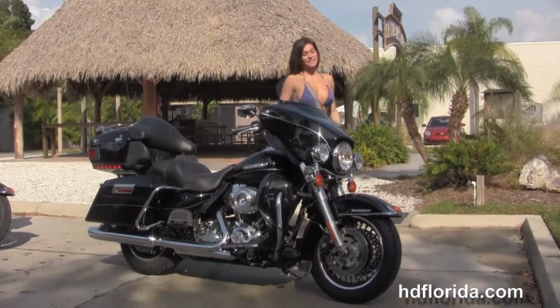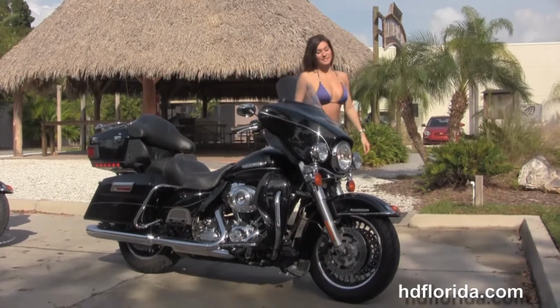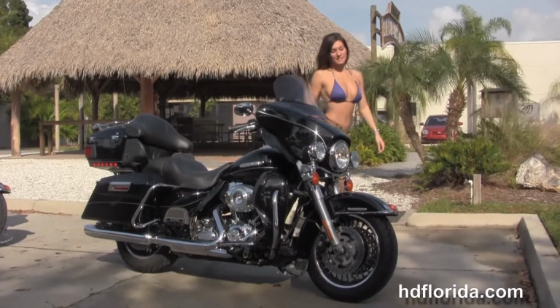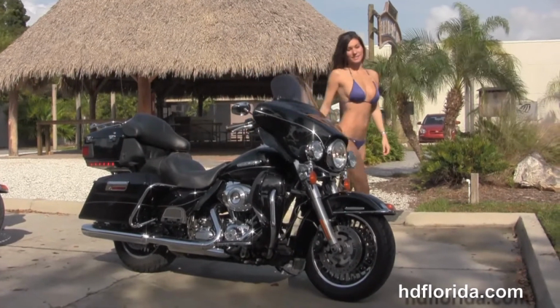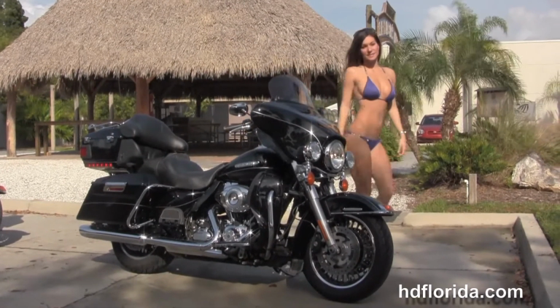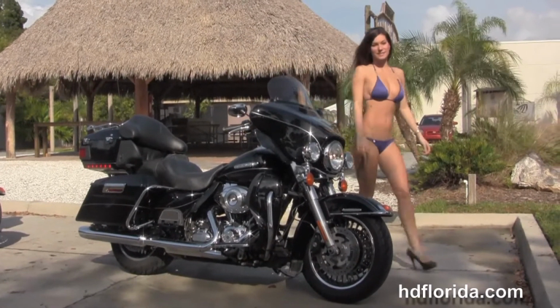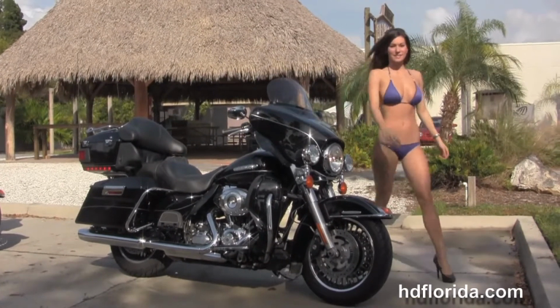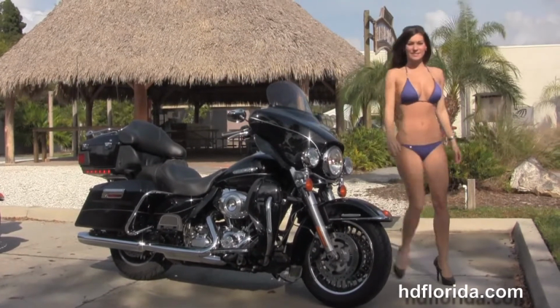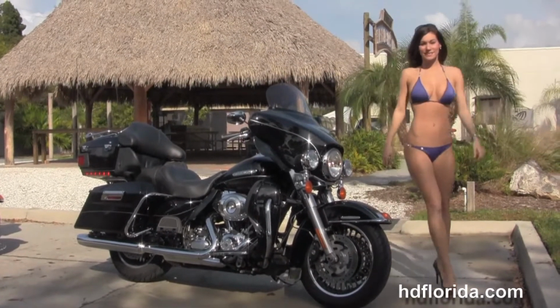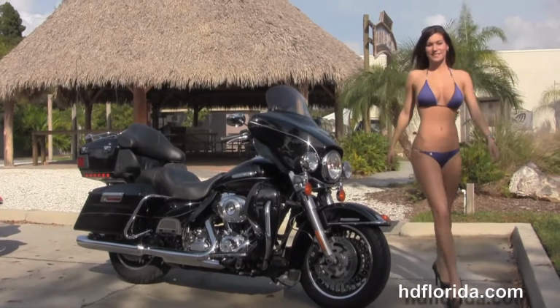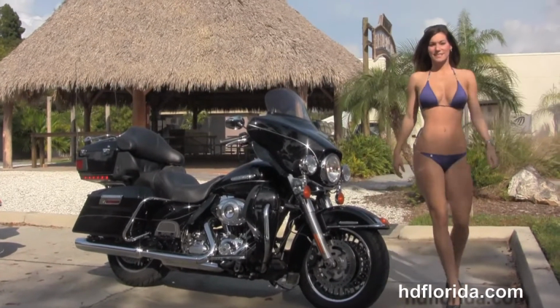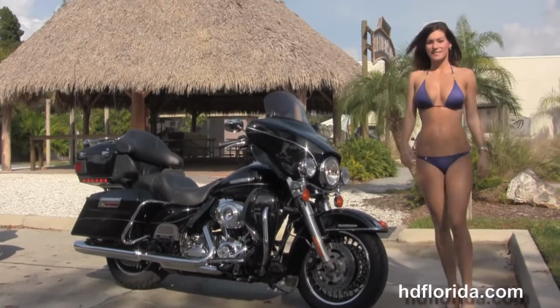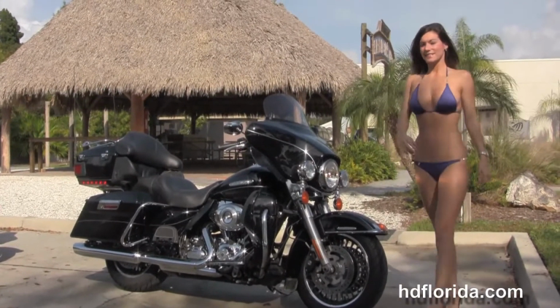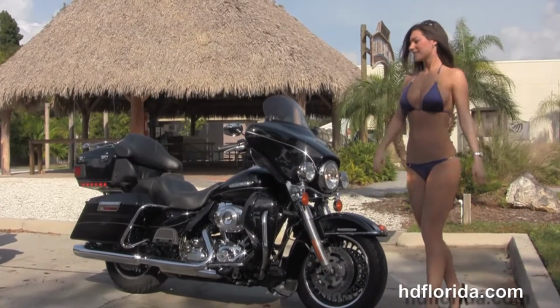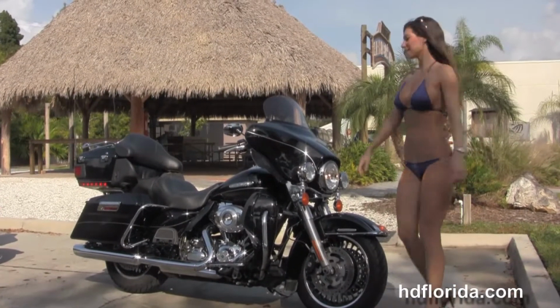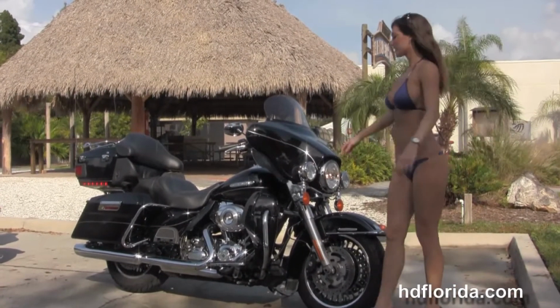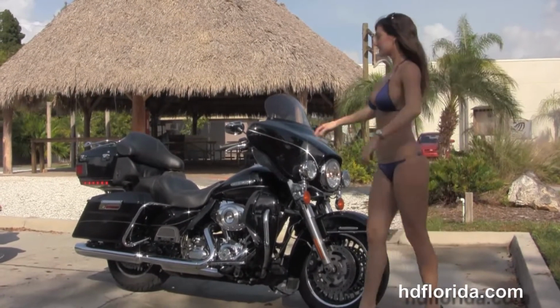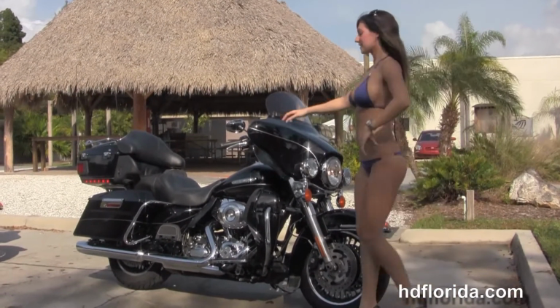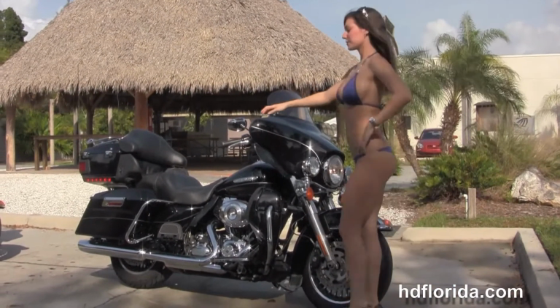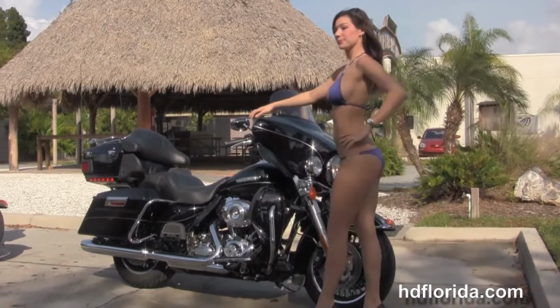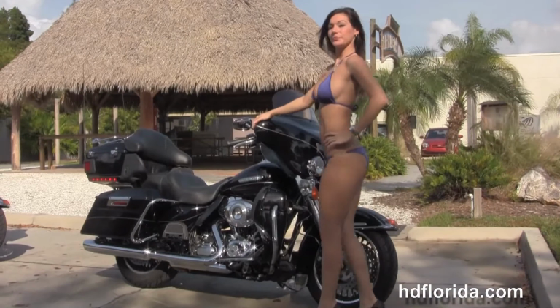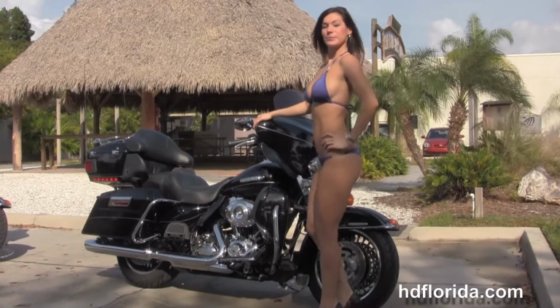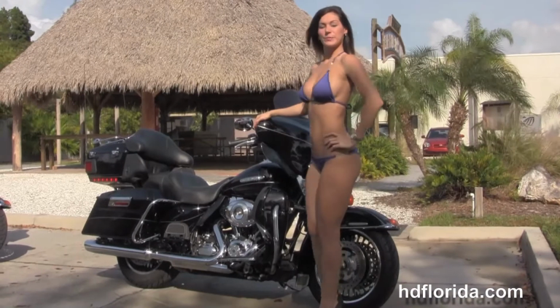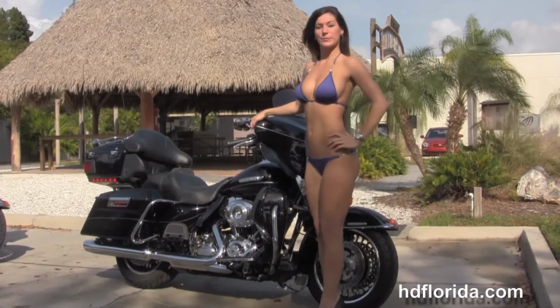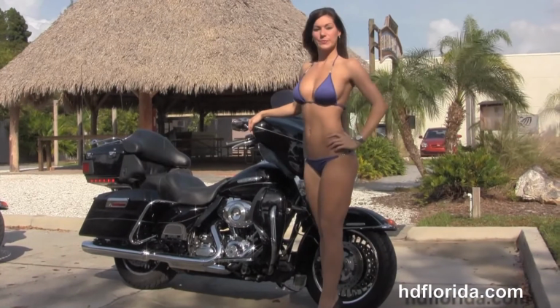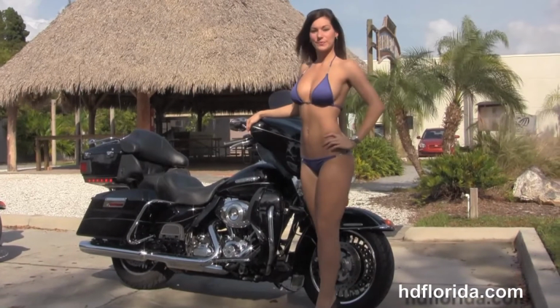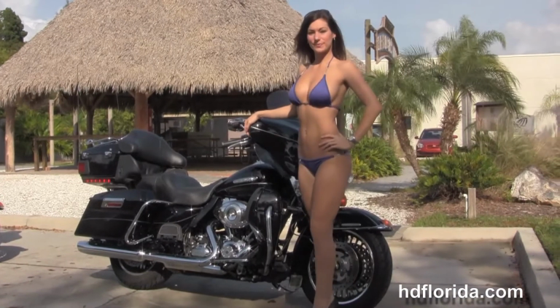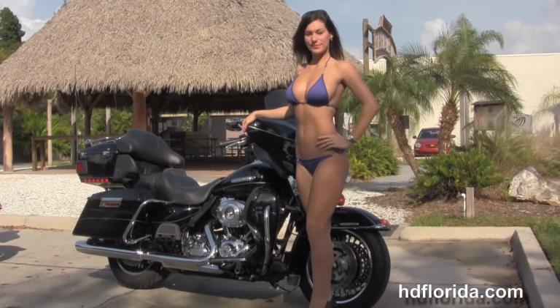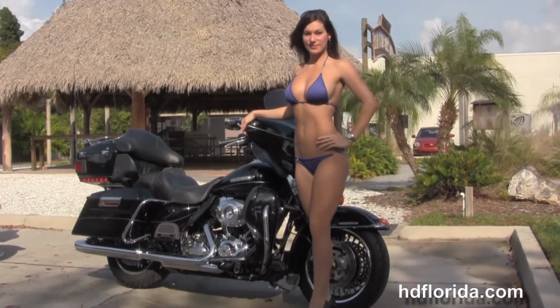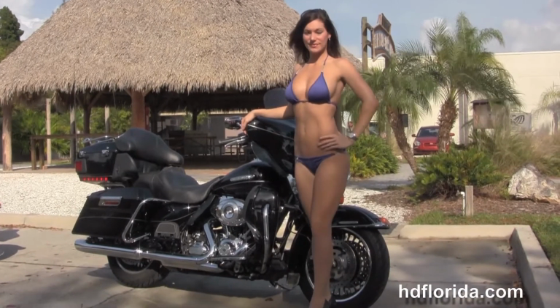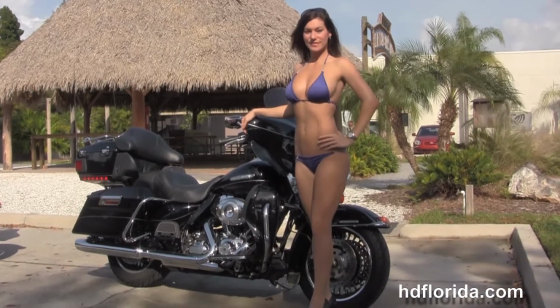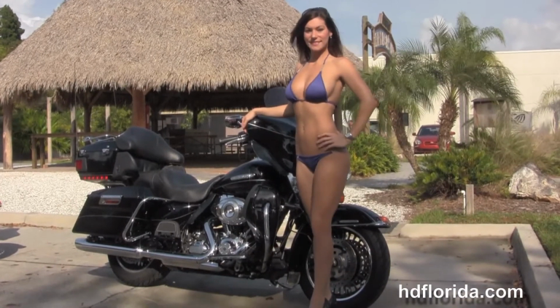We're rated number one in customer service, have over 1,200 new and previously enjoyed motorcycles to choose from, and we ship used bikes anywhere in the world.